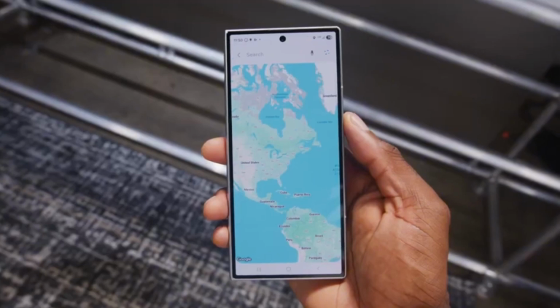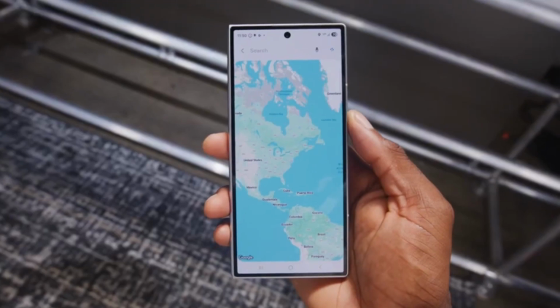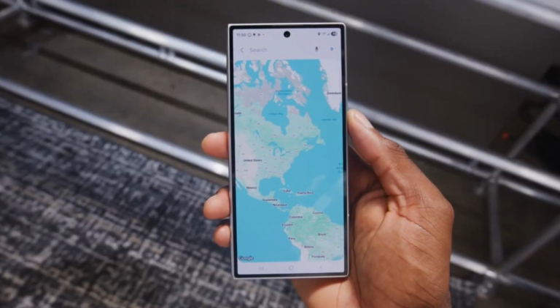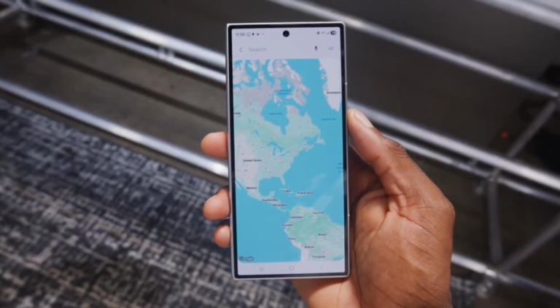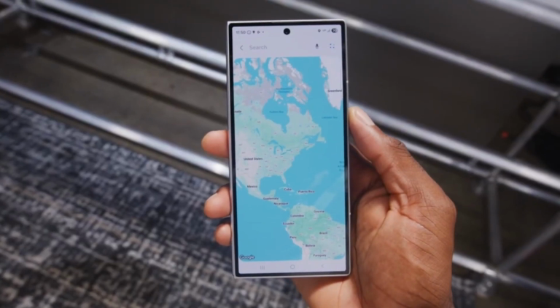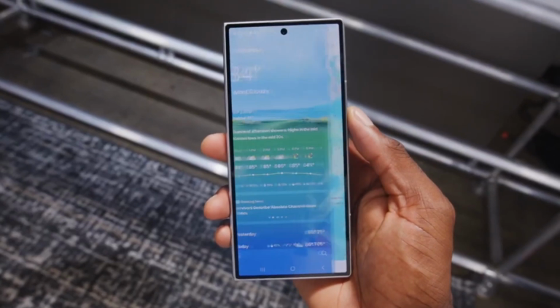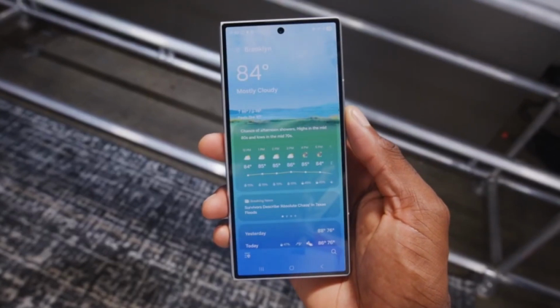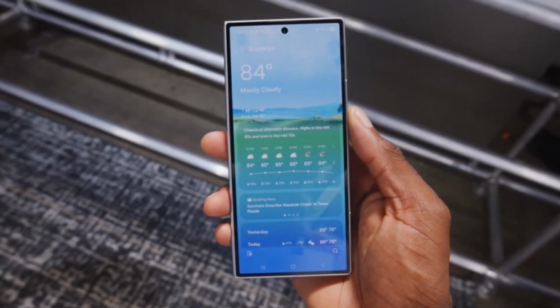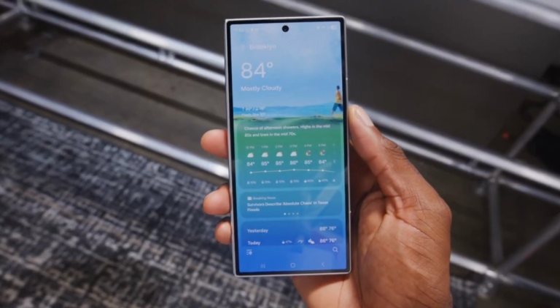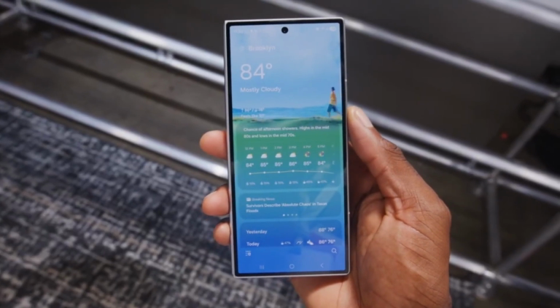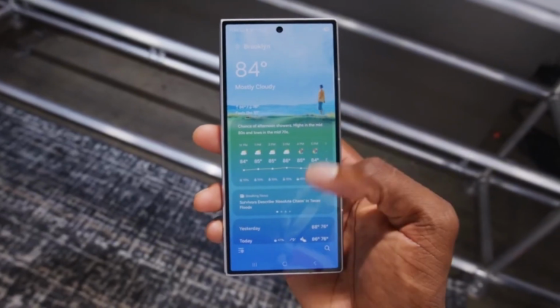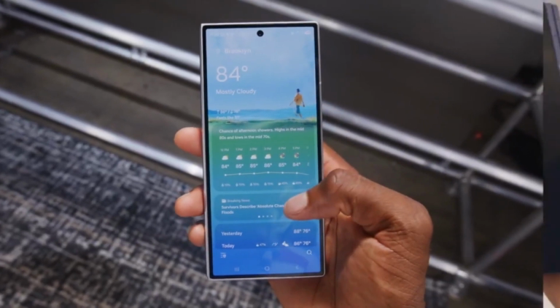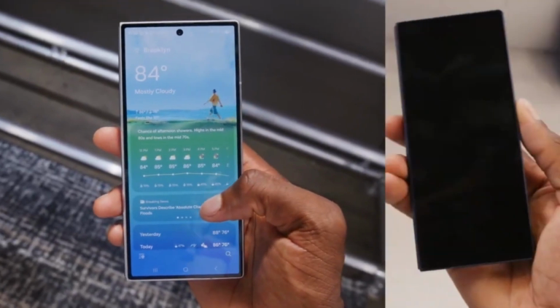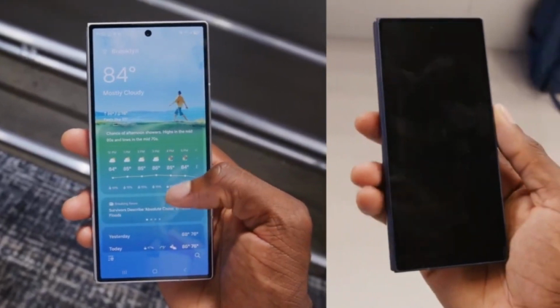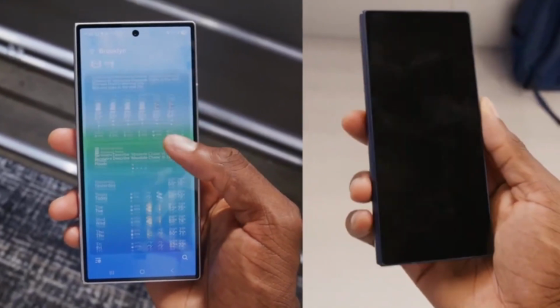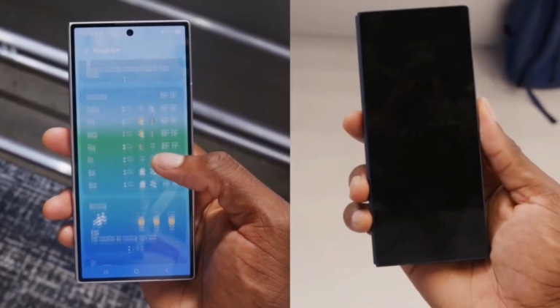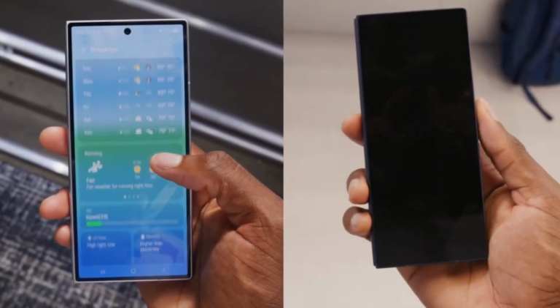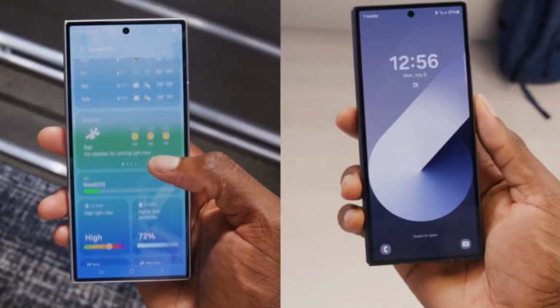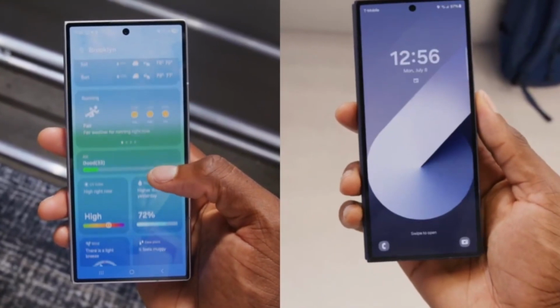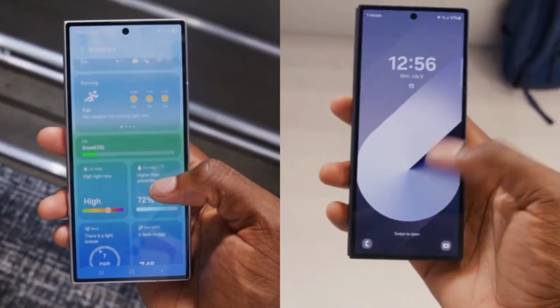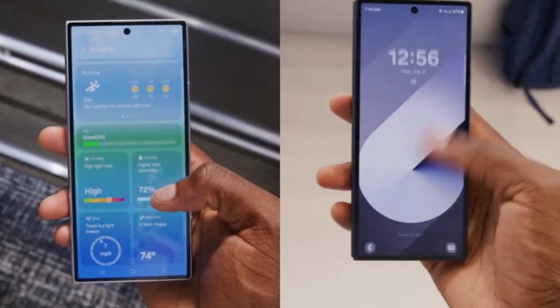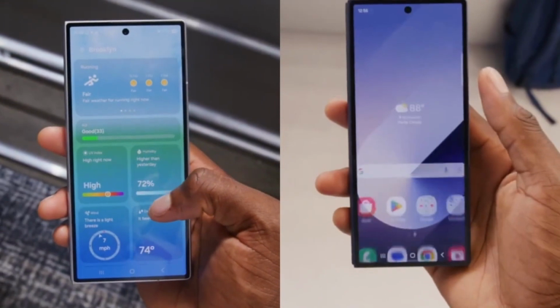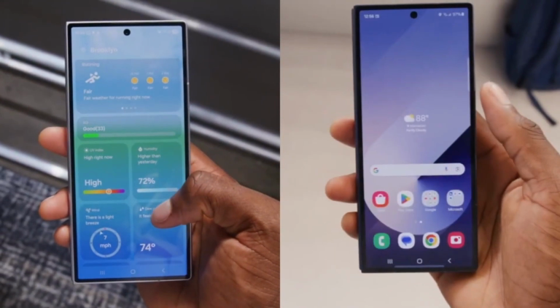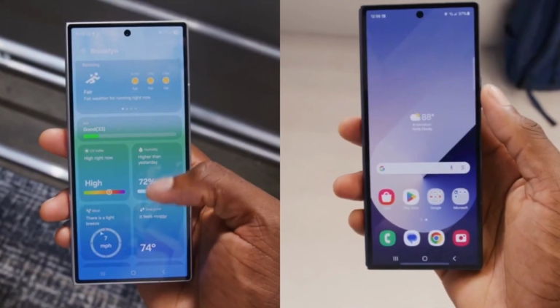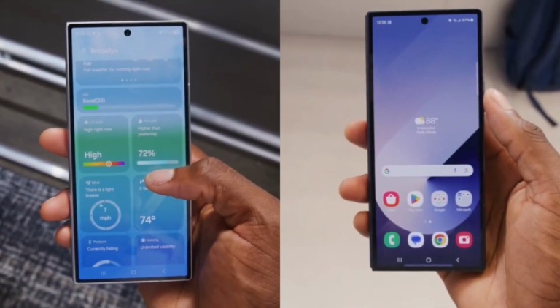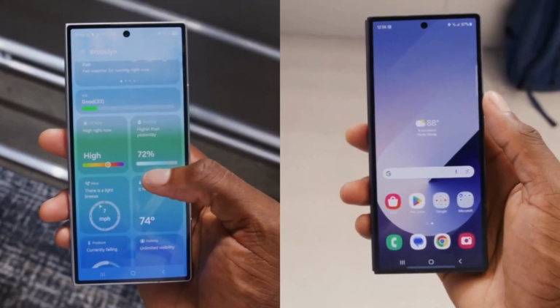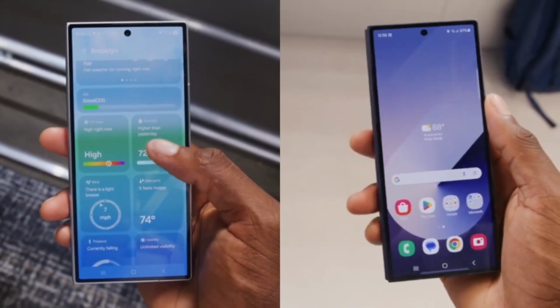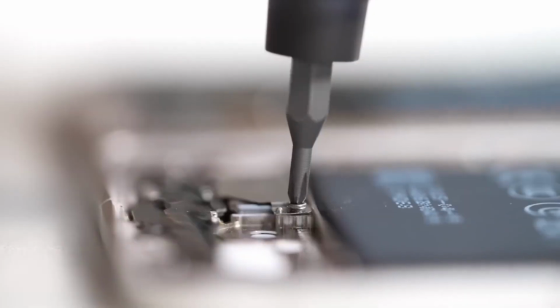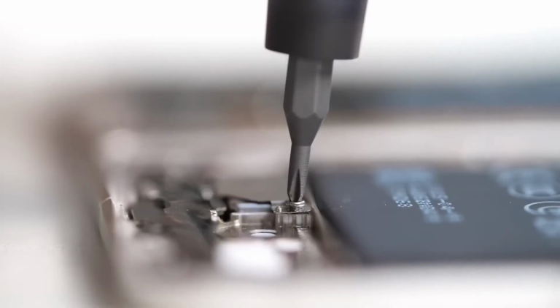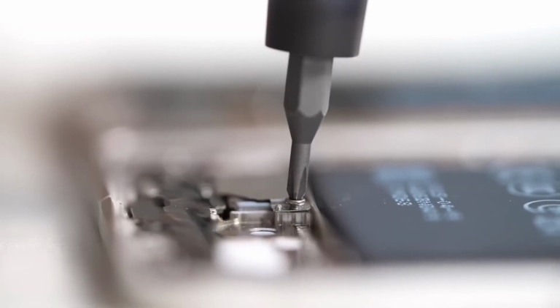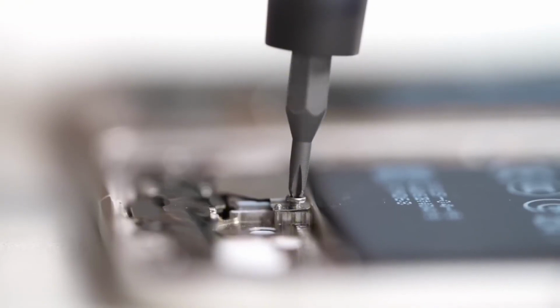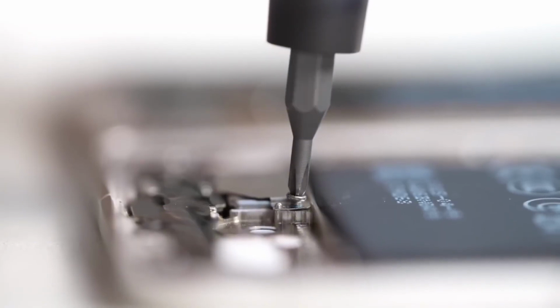You're not ready for what Samsung is about to do. One UI 8 is coming, and it's not just another update. It's a complete reinvention.